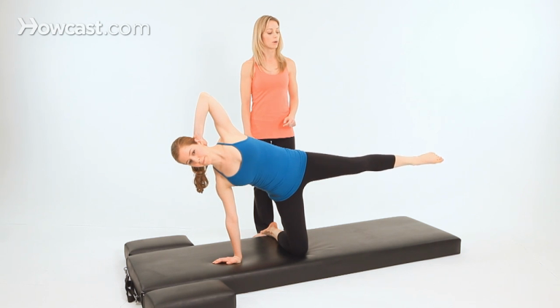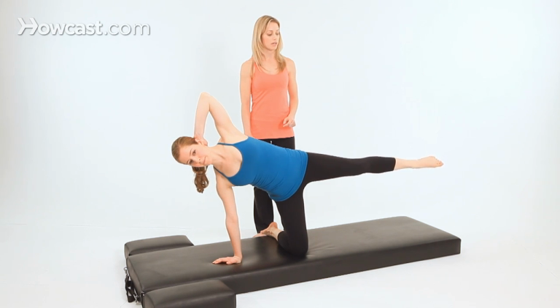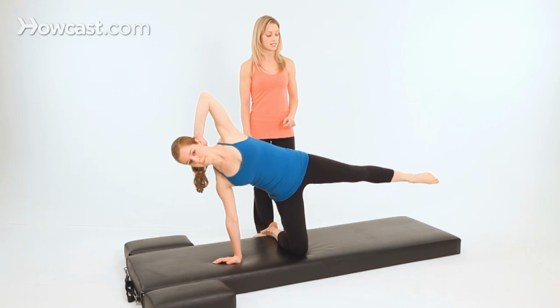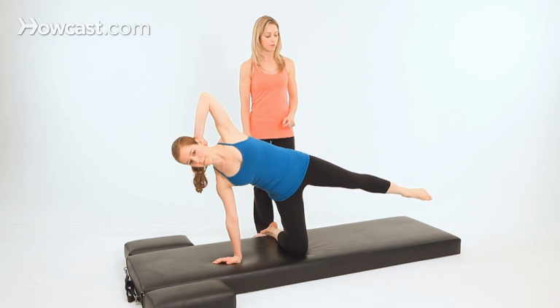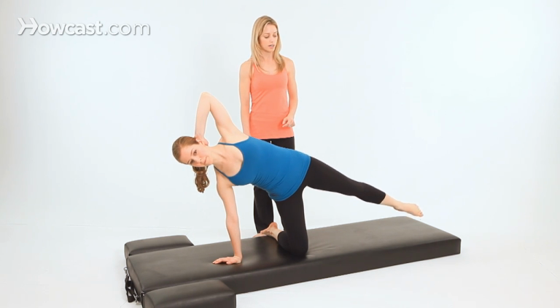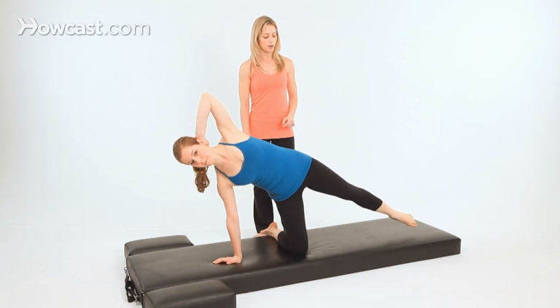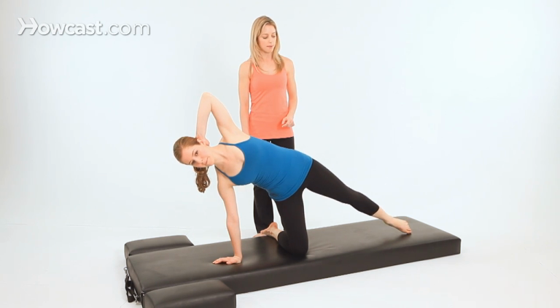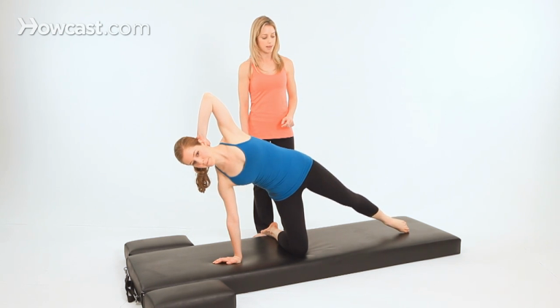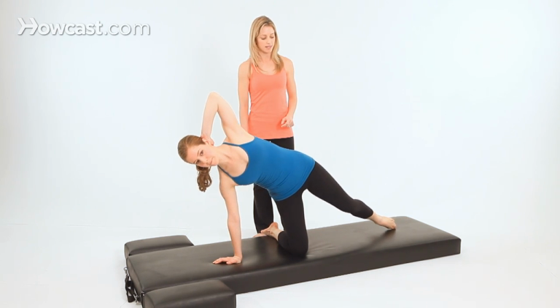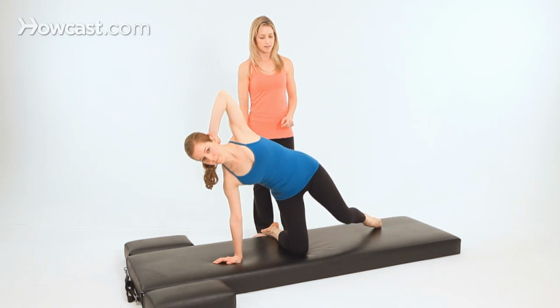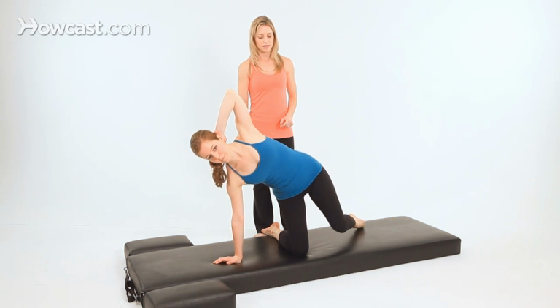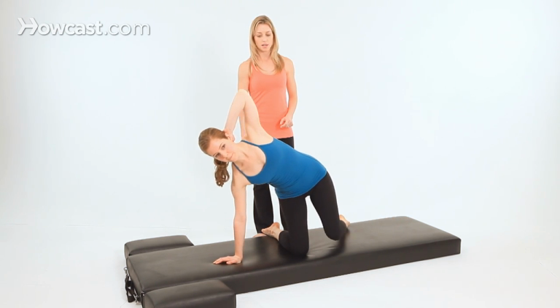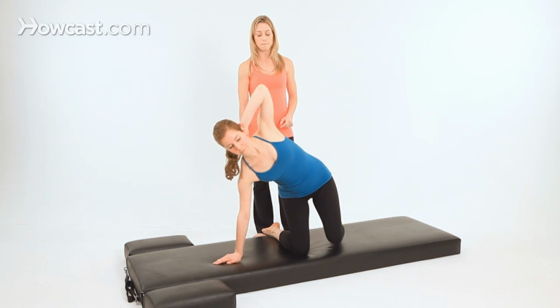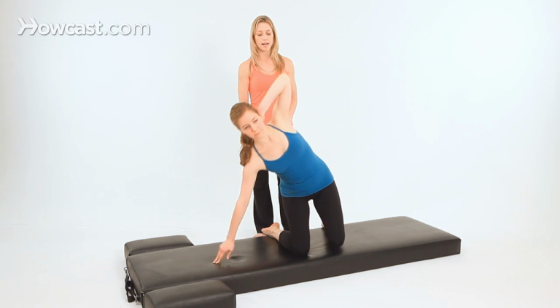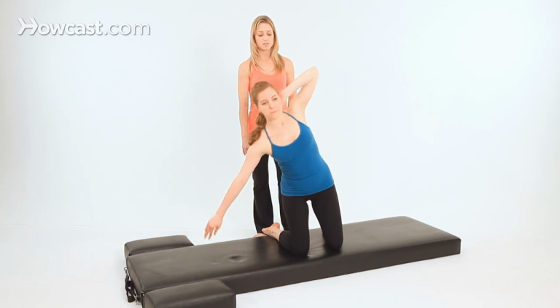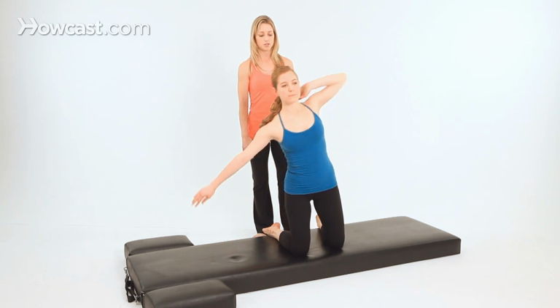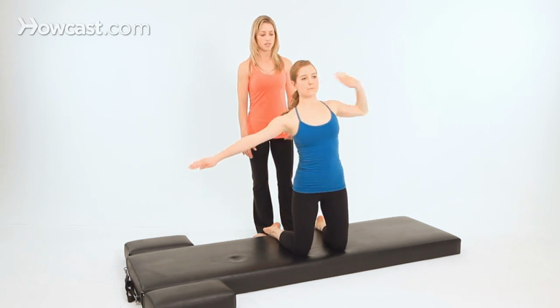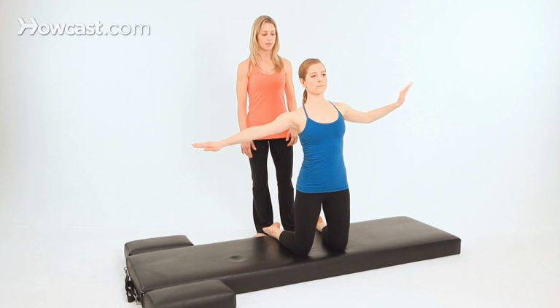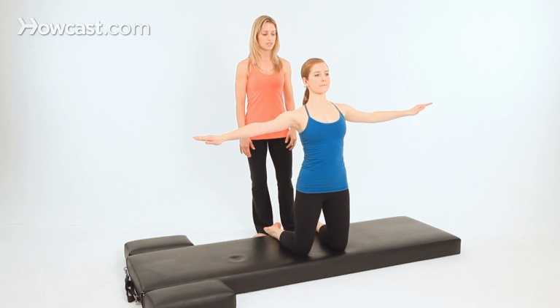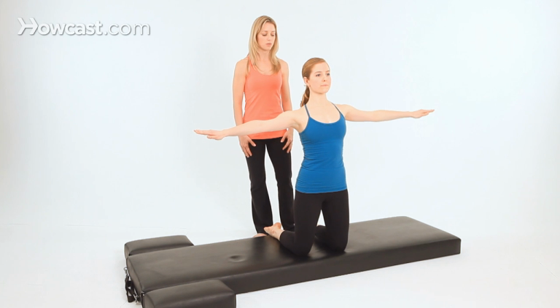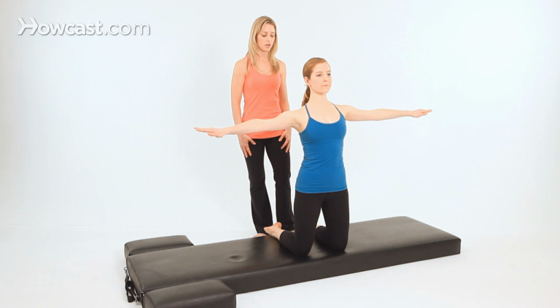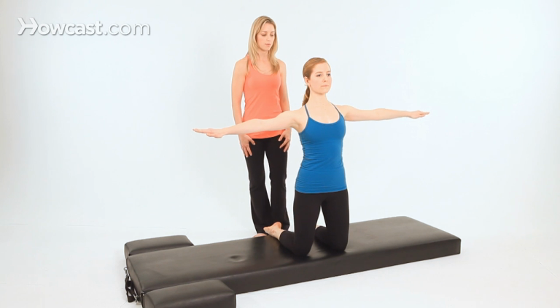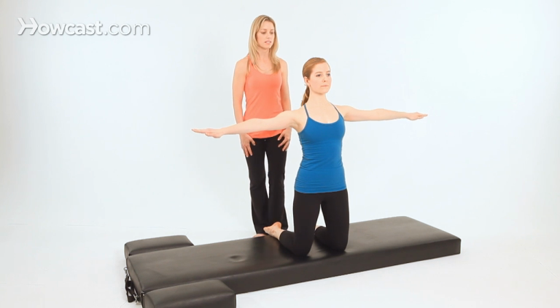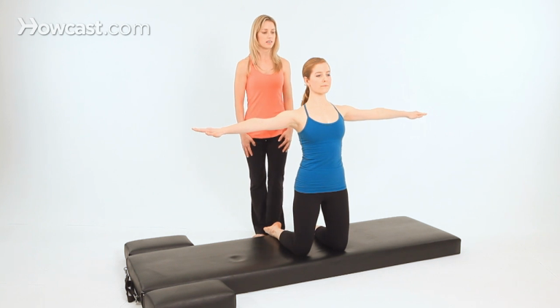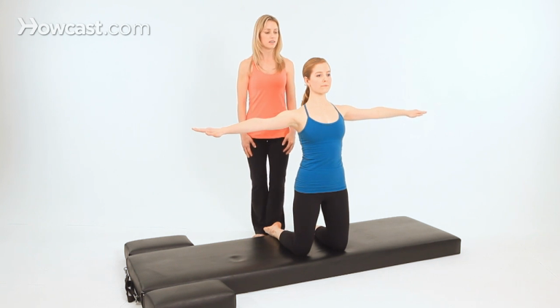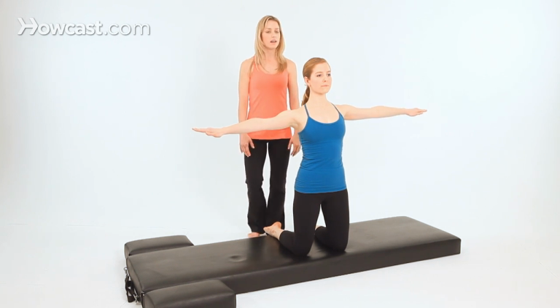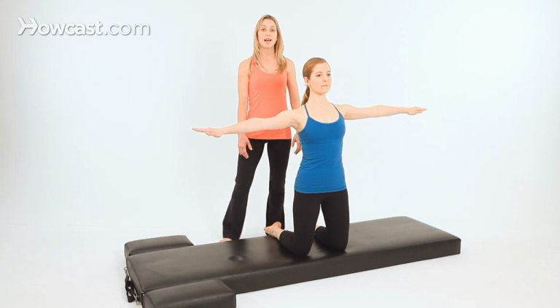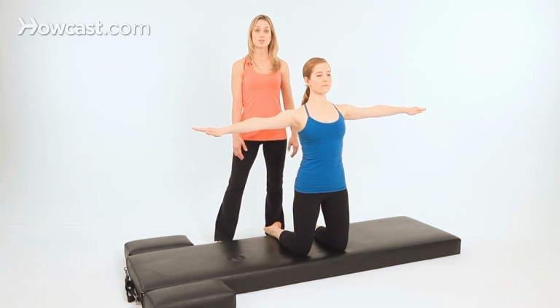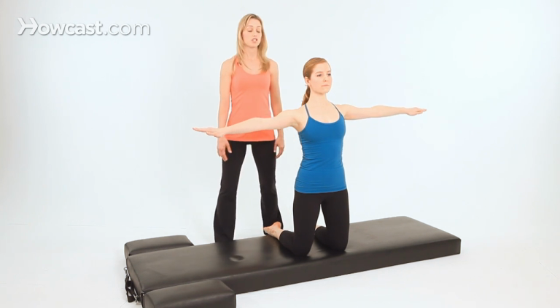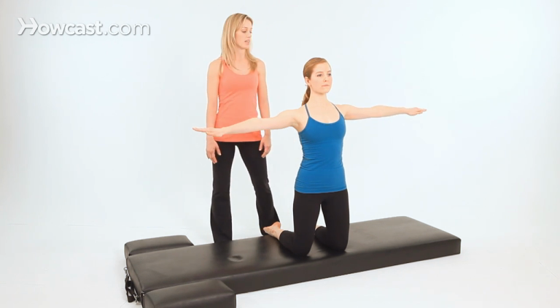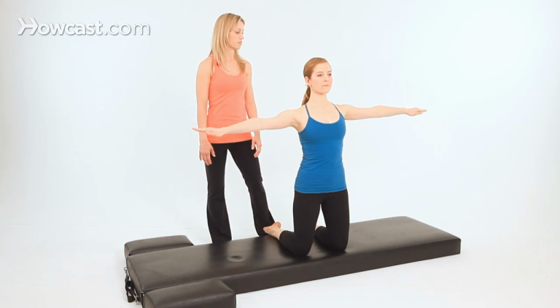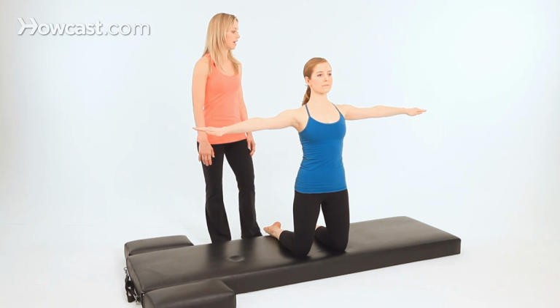Lower your knee down here and bend it, then come back up to your kneeling position with the arms in a T, and you'll switch to the other side.